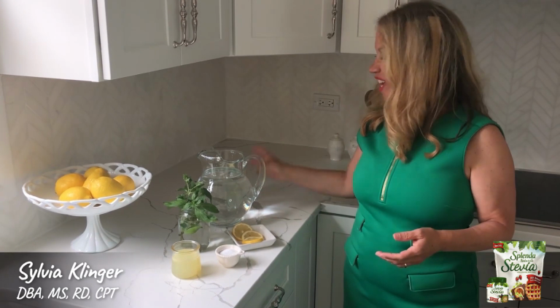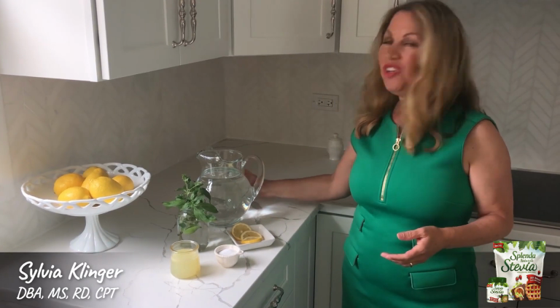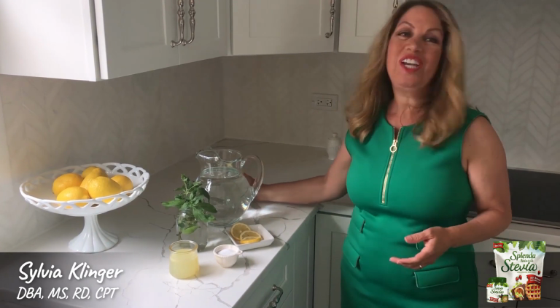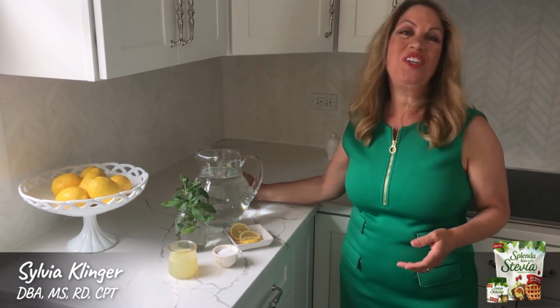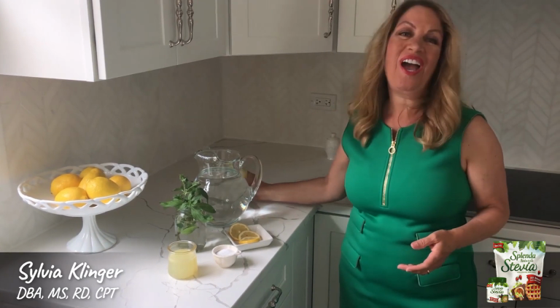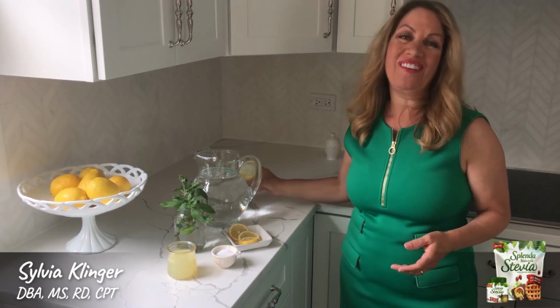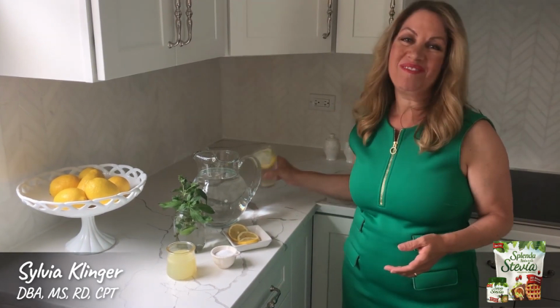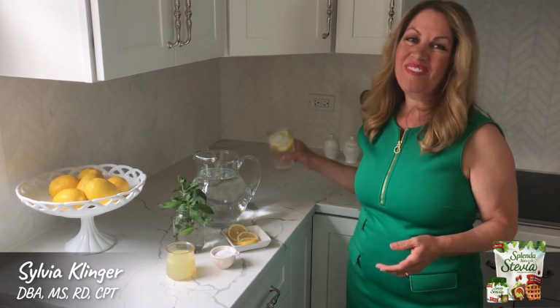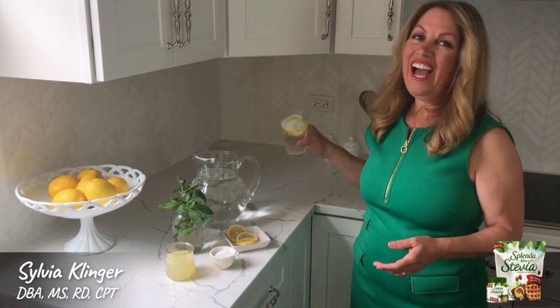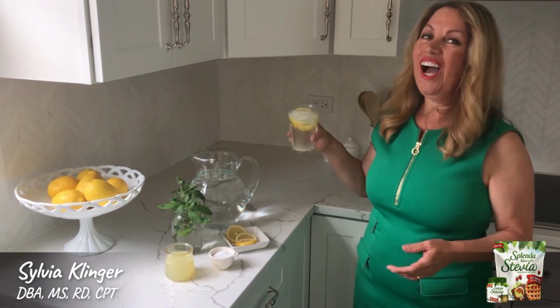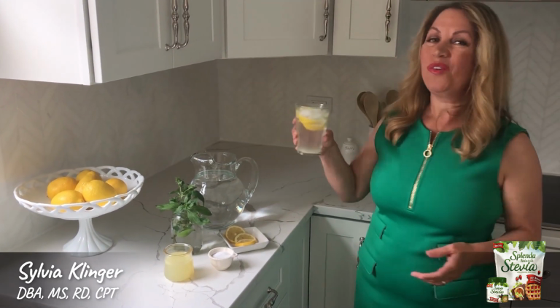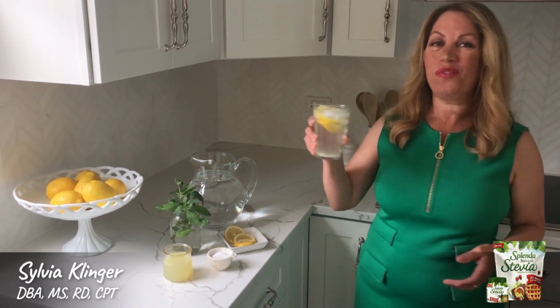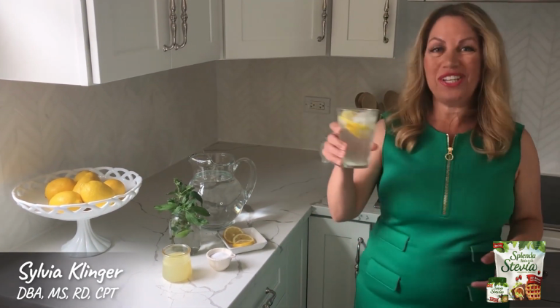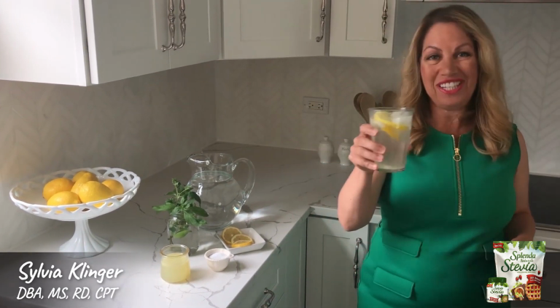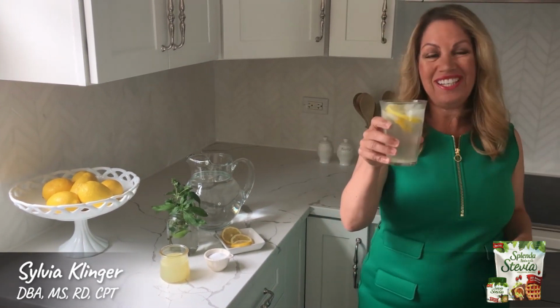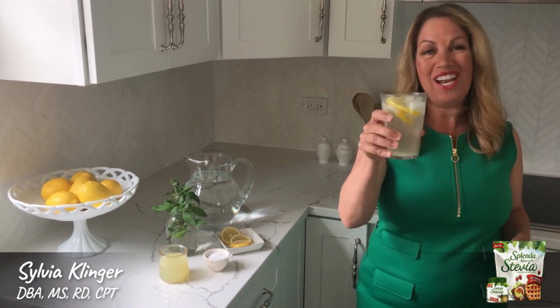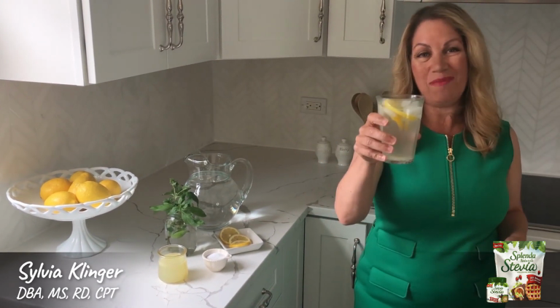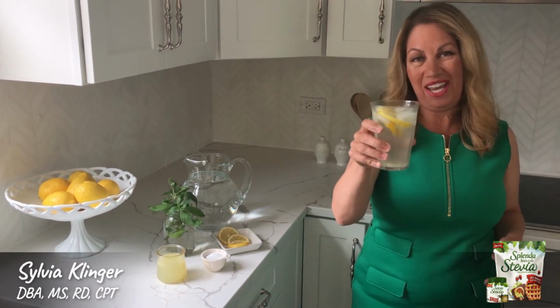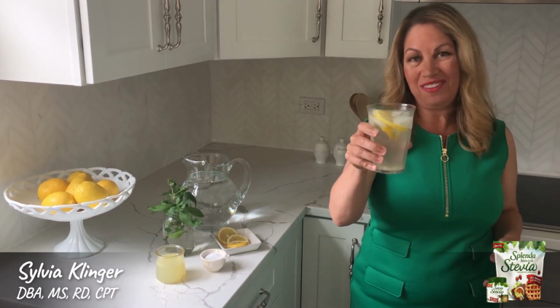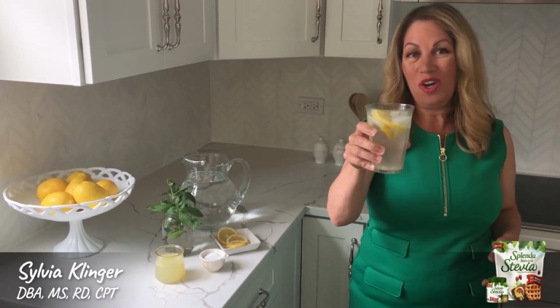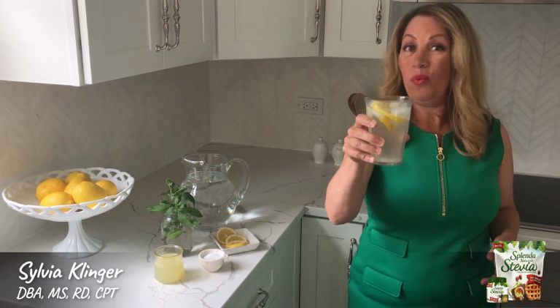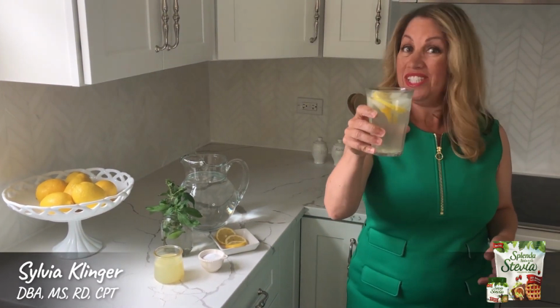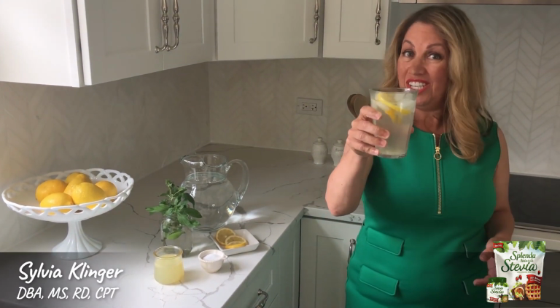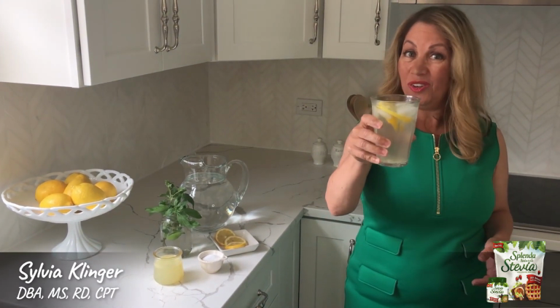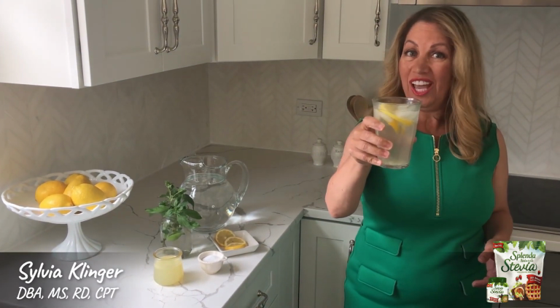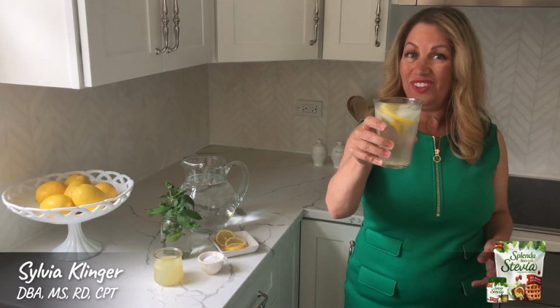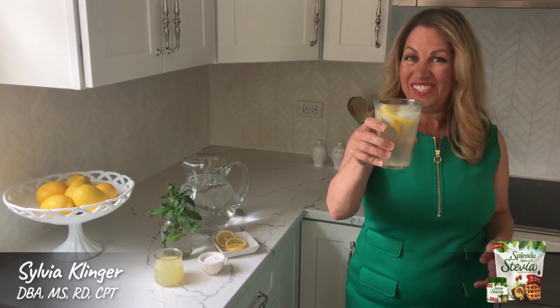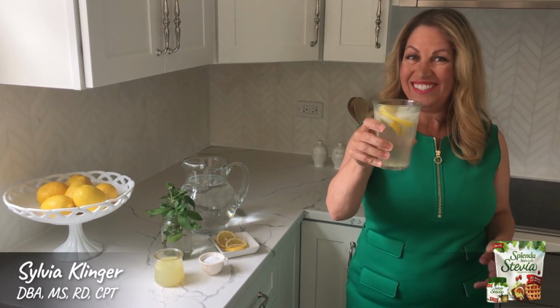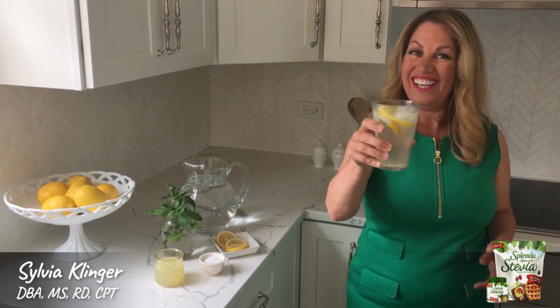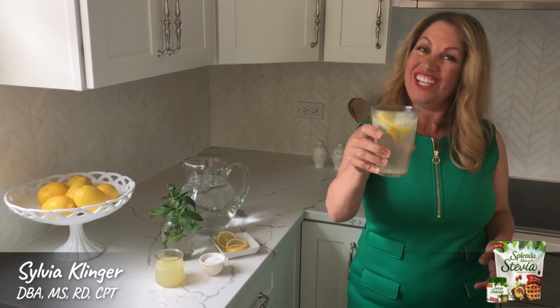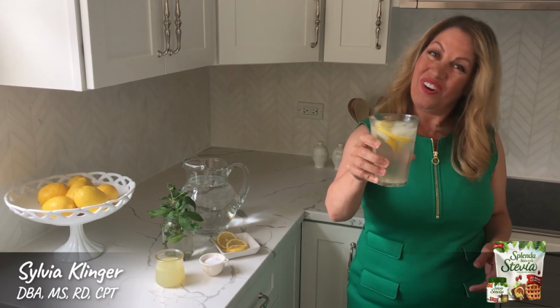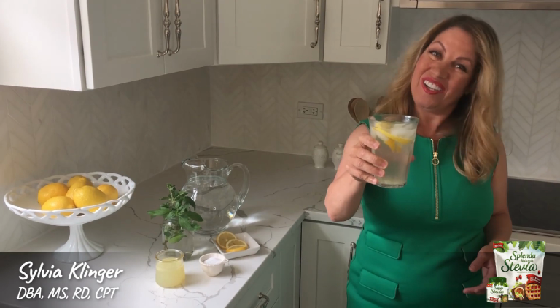So here you have it, a refreshing lemonade with zero calories. Enjoy! Bye!